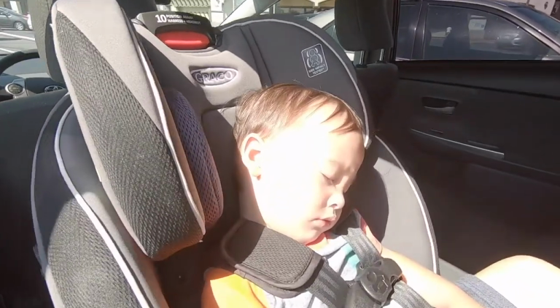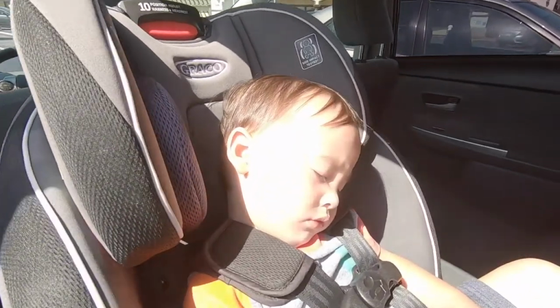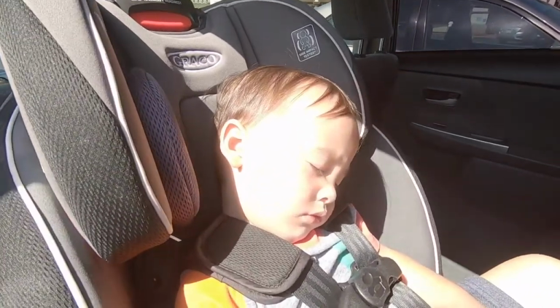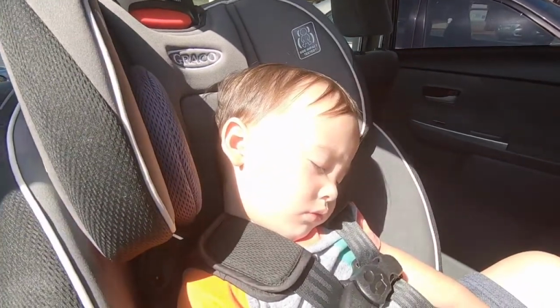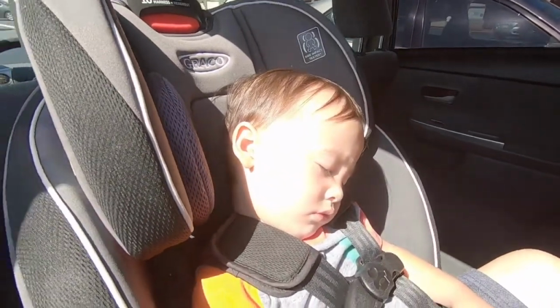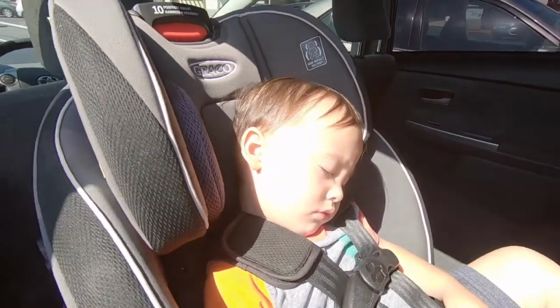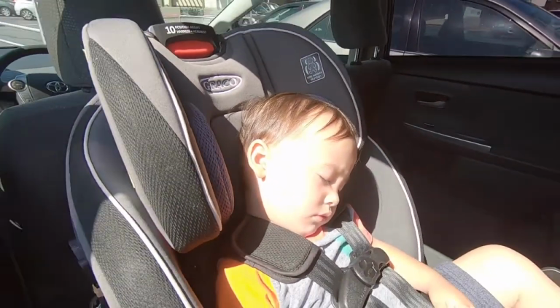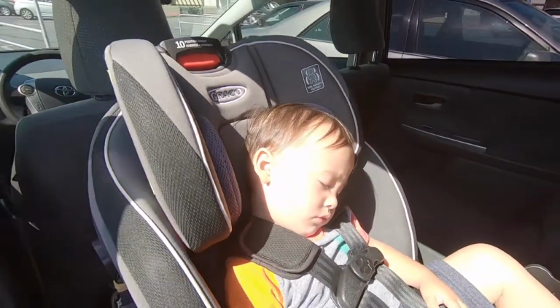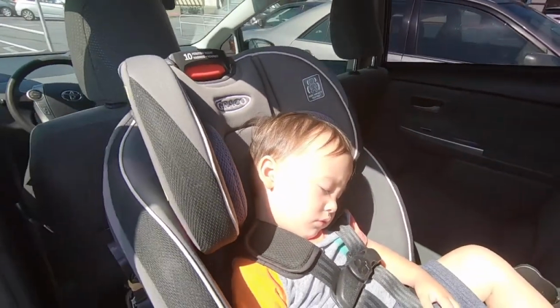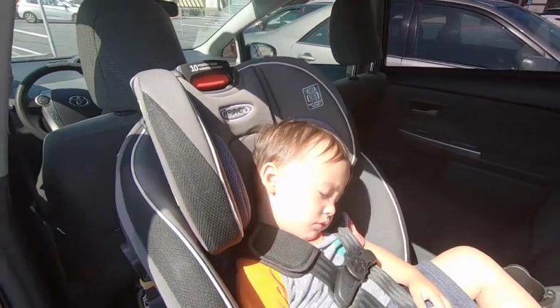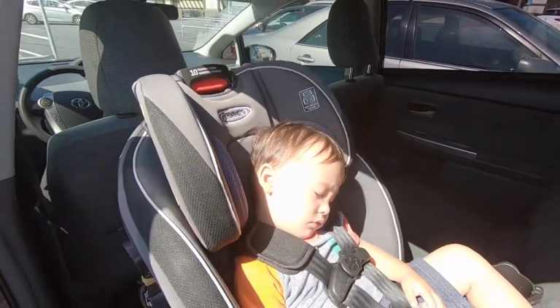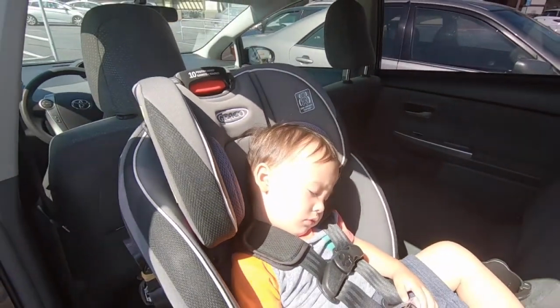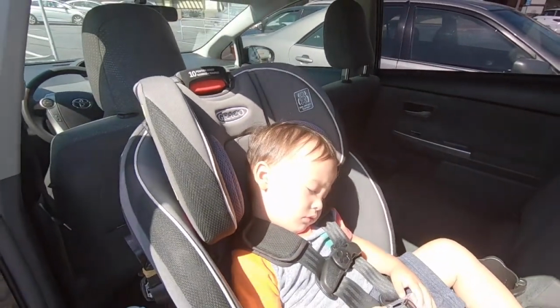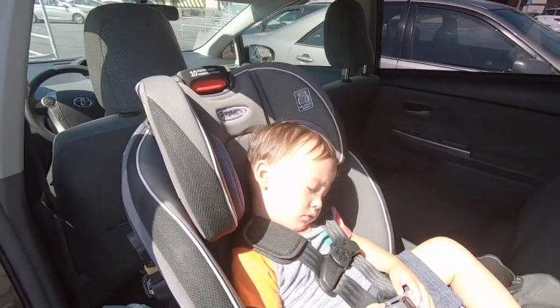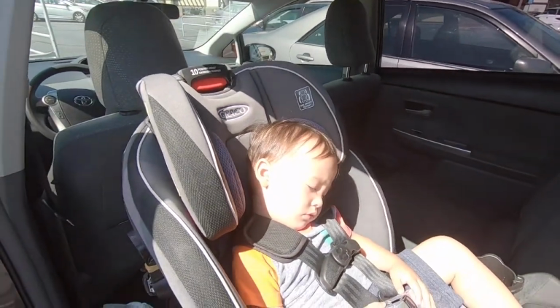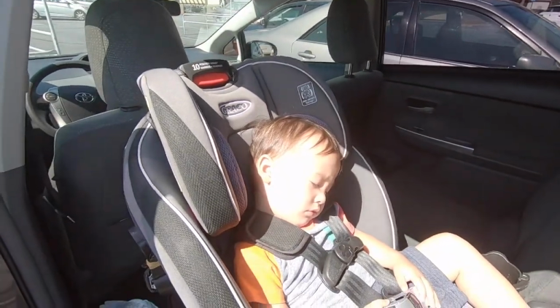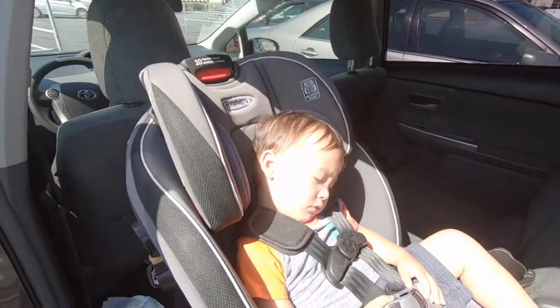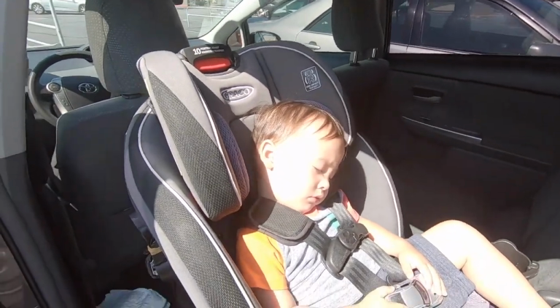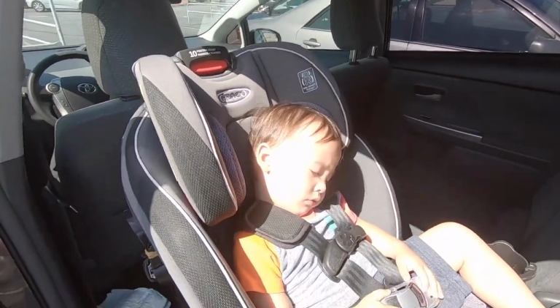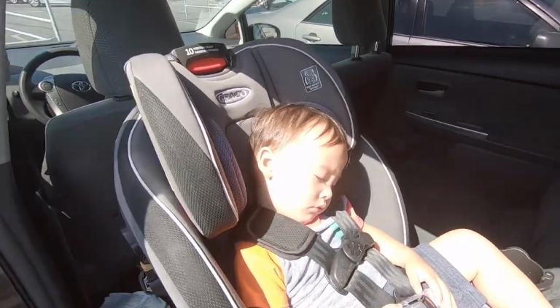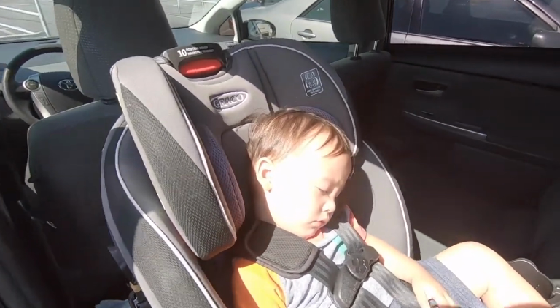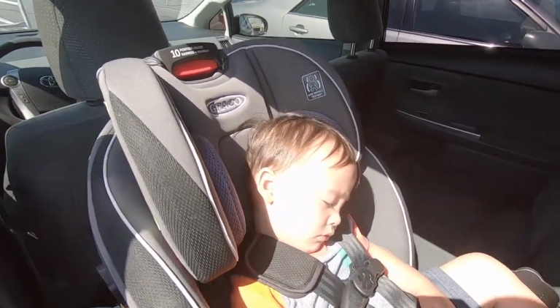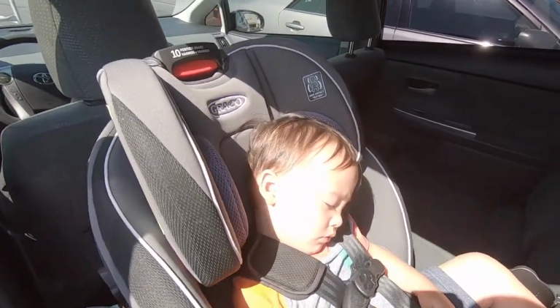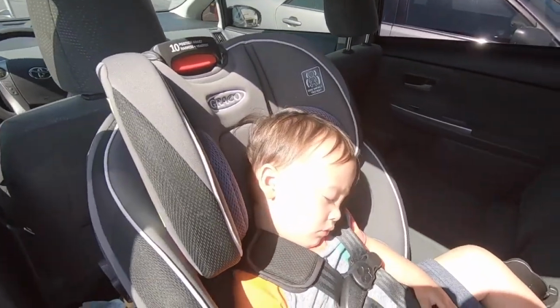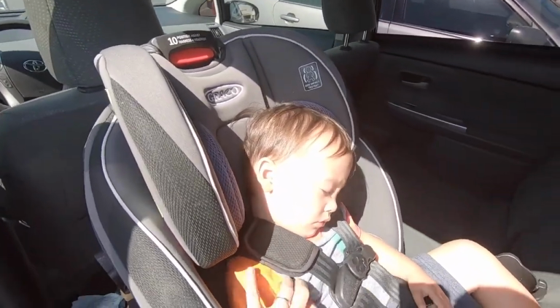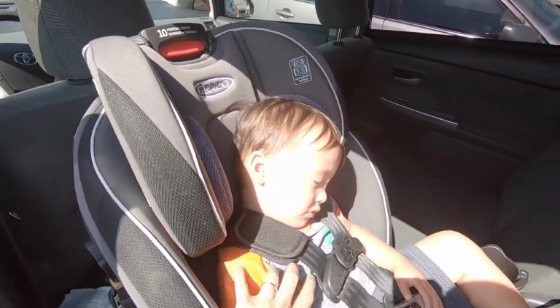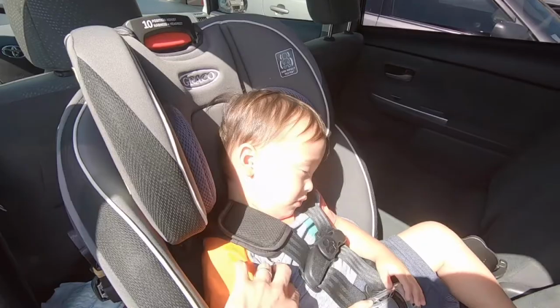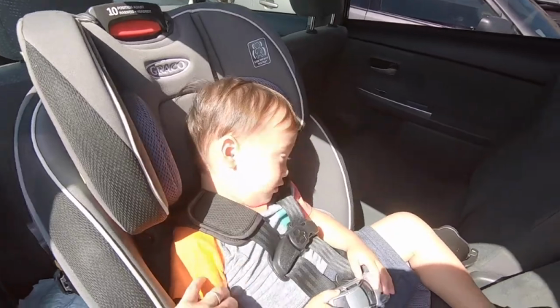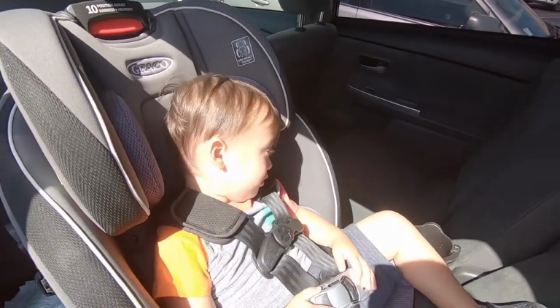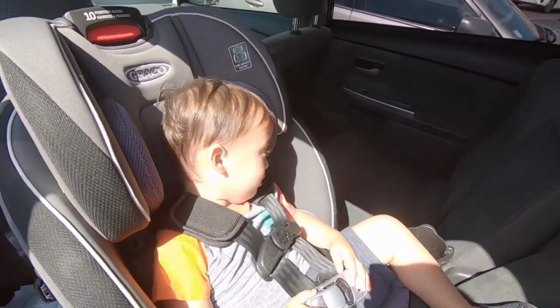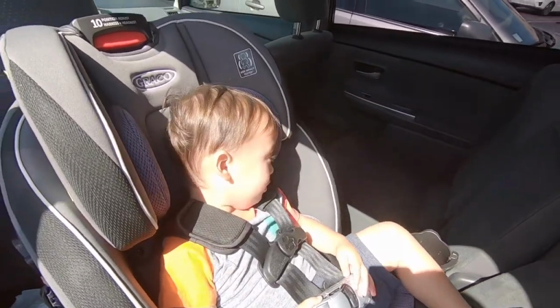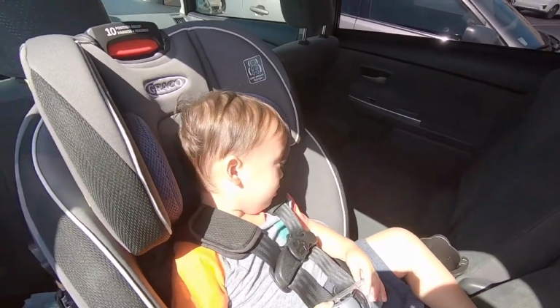I fell asleep on the 10-minute drive over here. Emerson, wake up buddy, time to go.